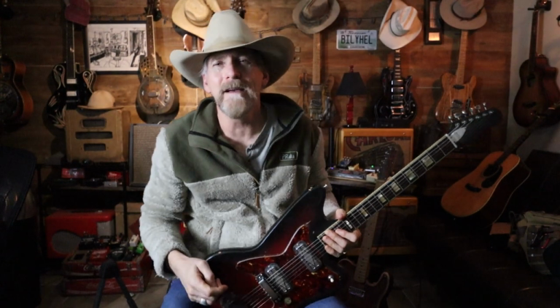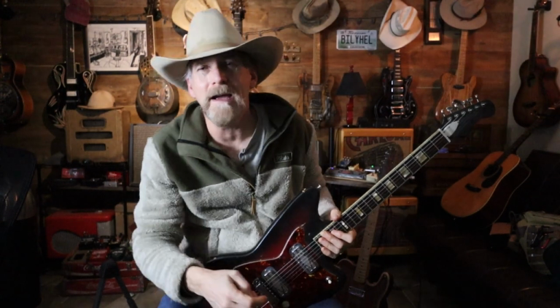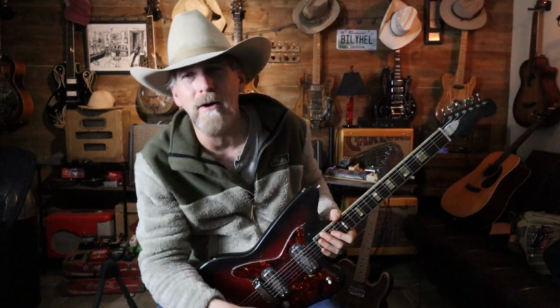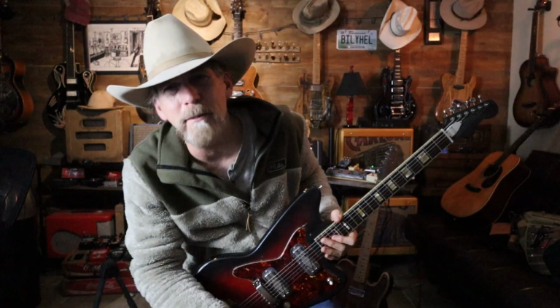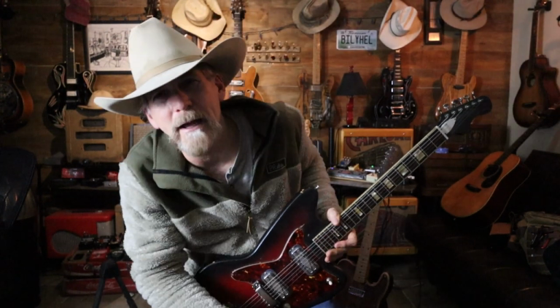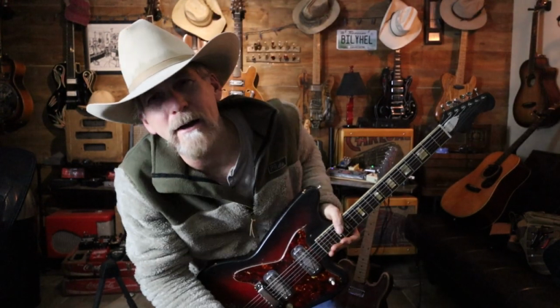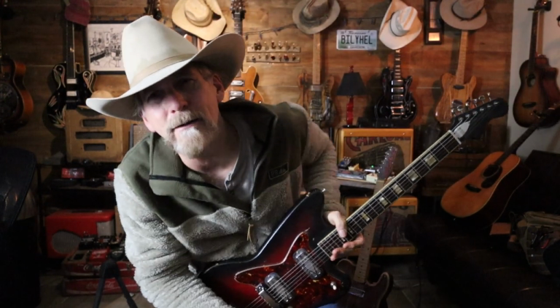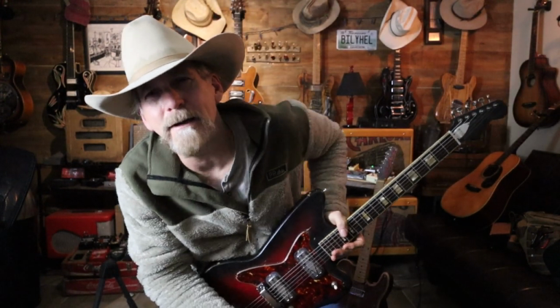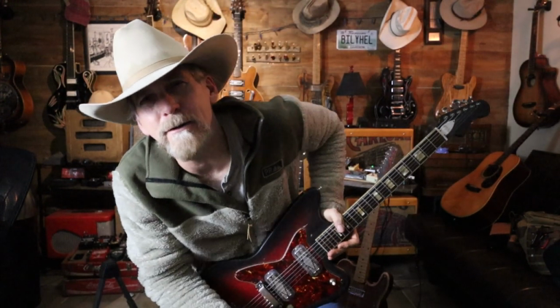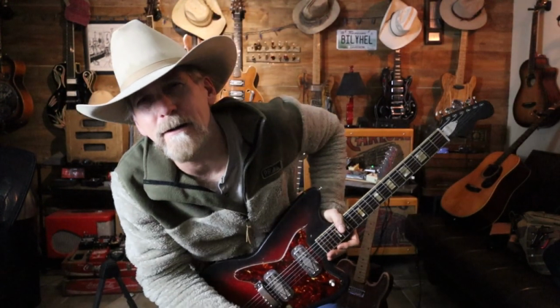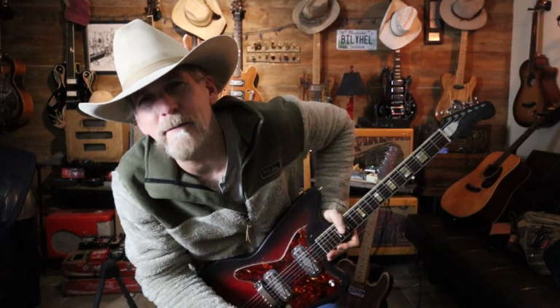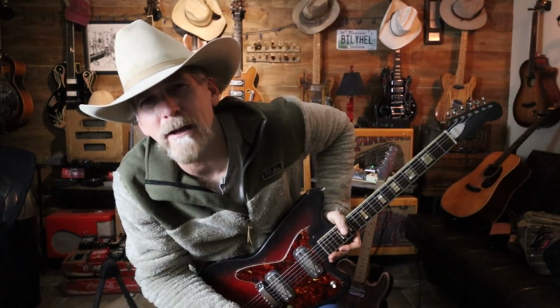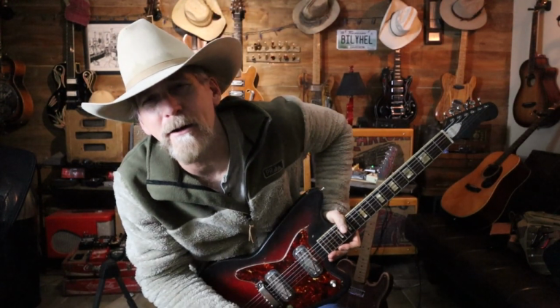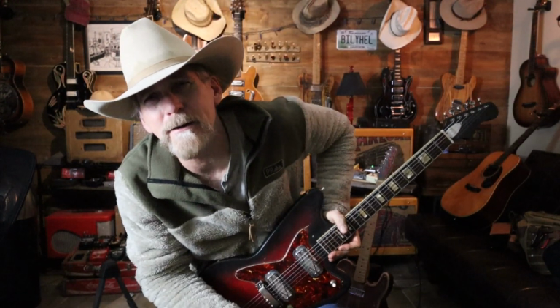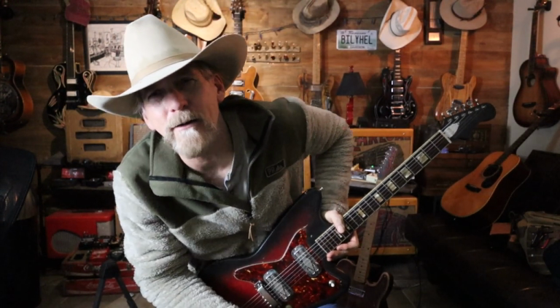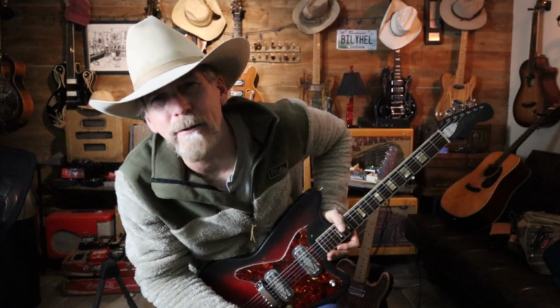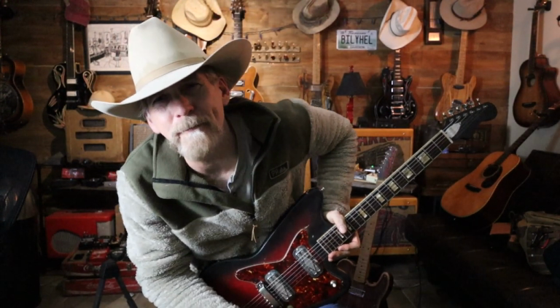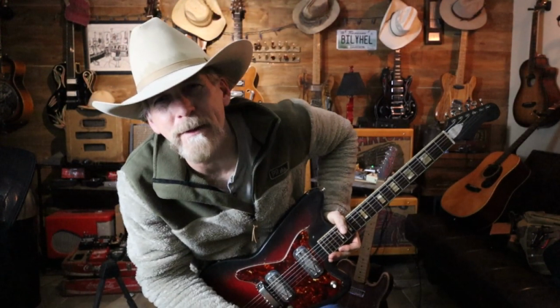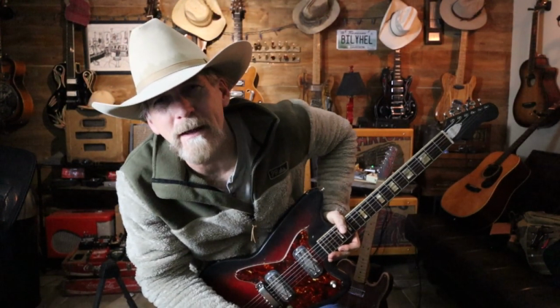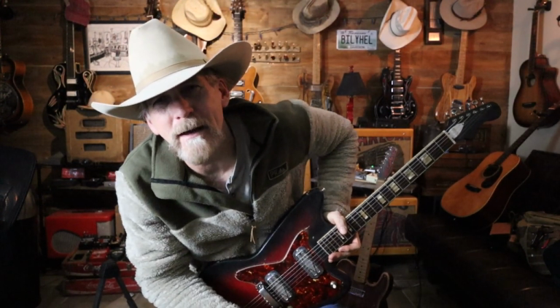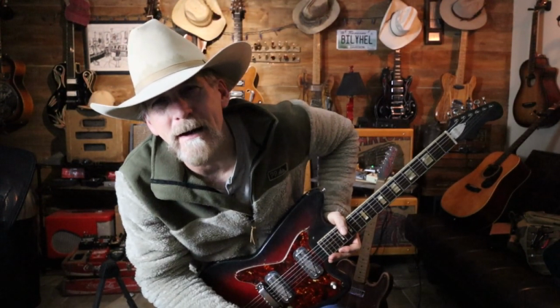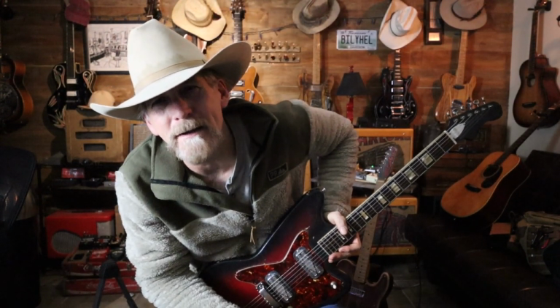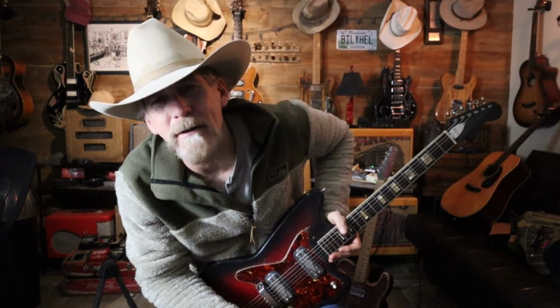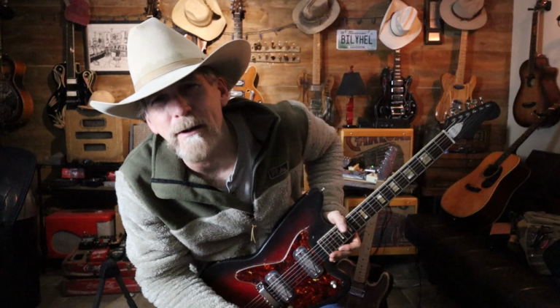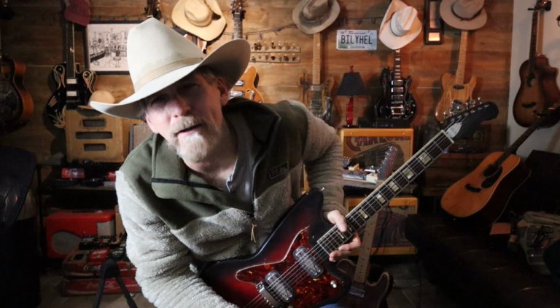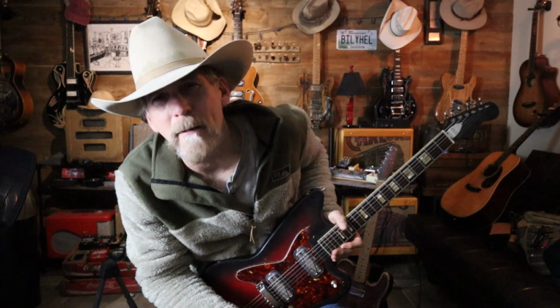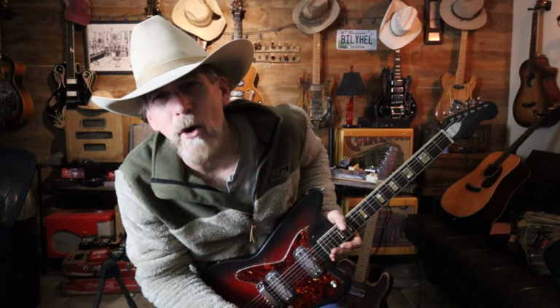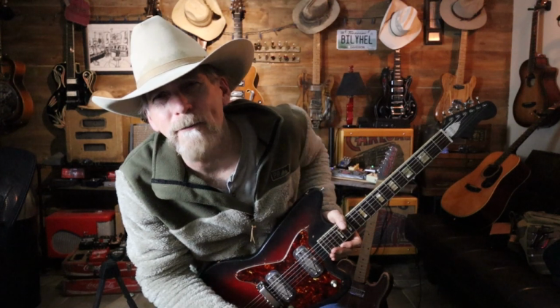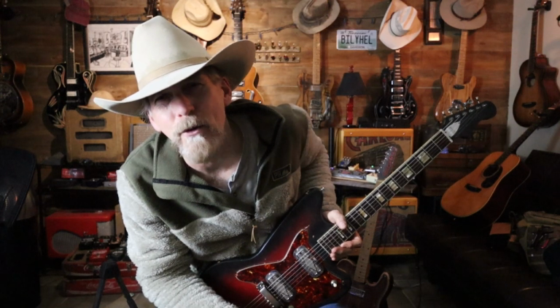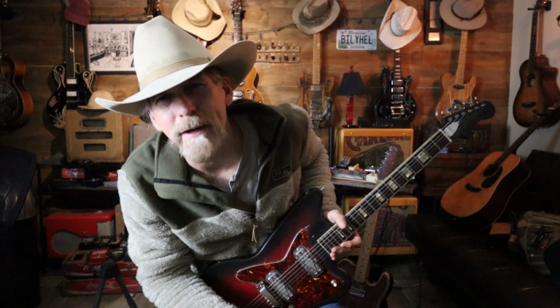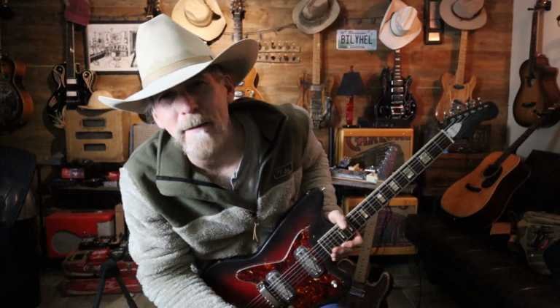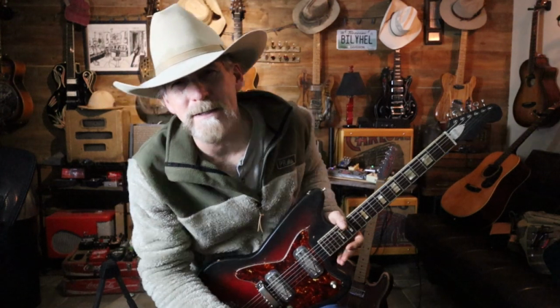Hey y'all, I'm Billy Hale, and you're in the Billy Hale Guitar Room.